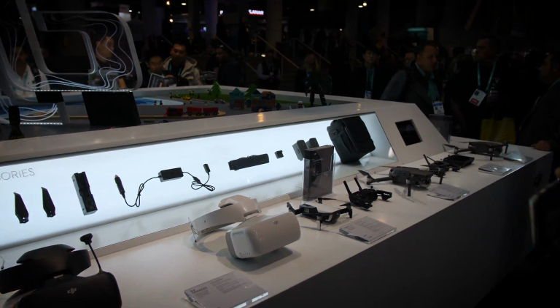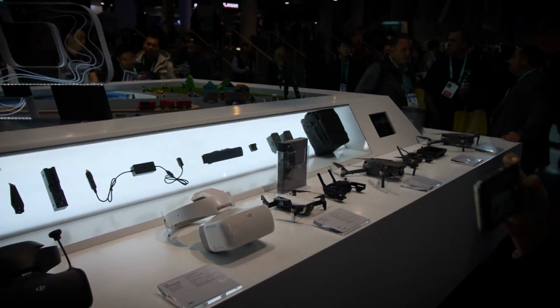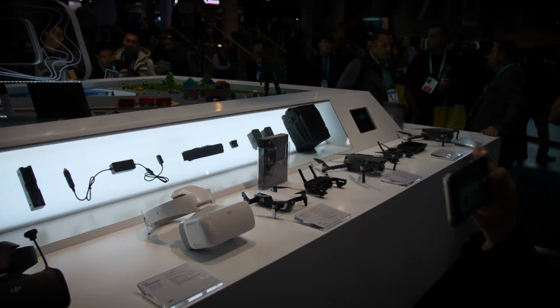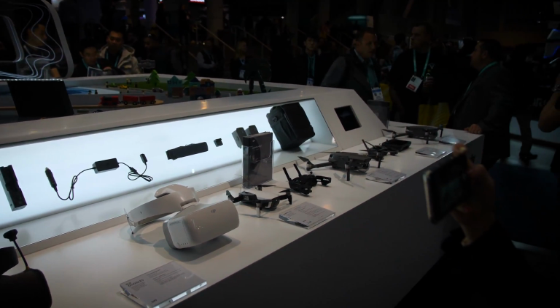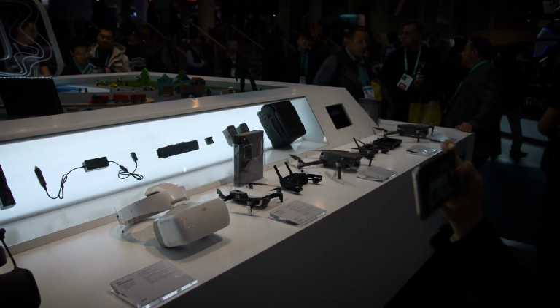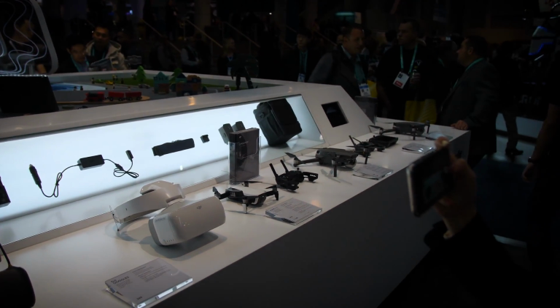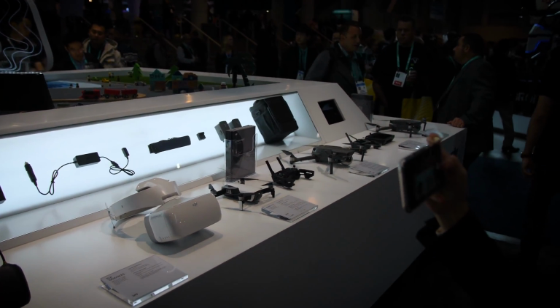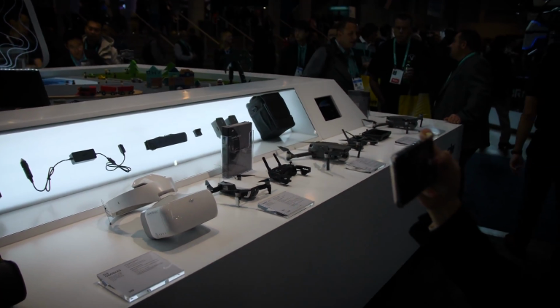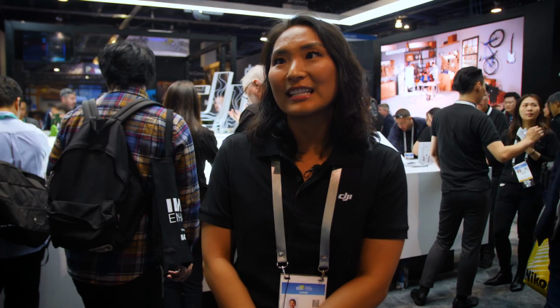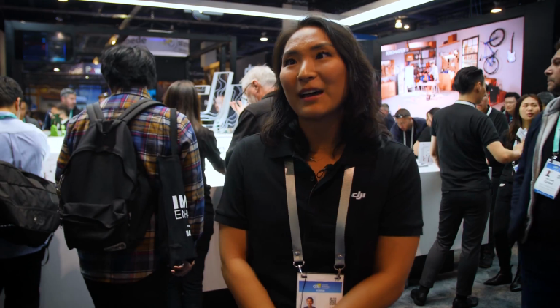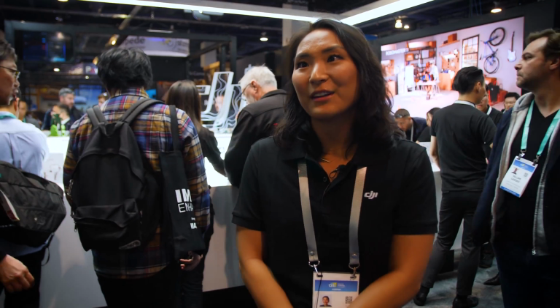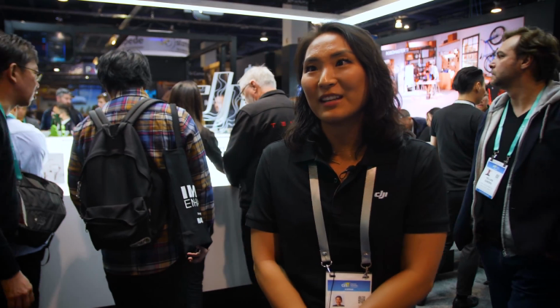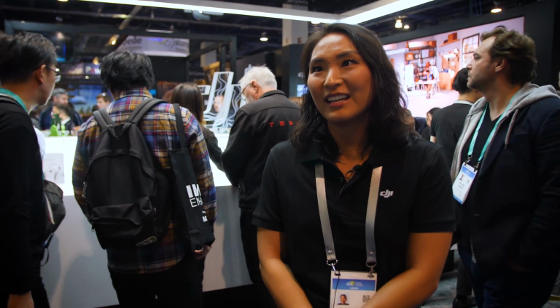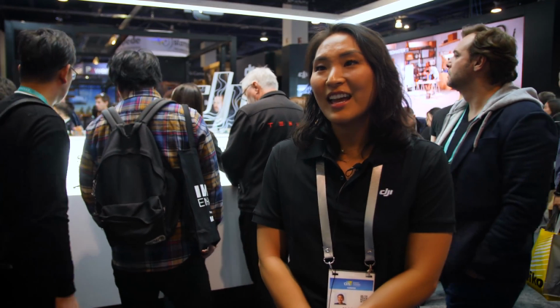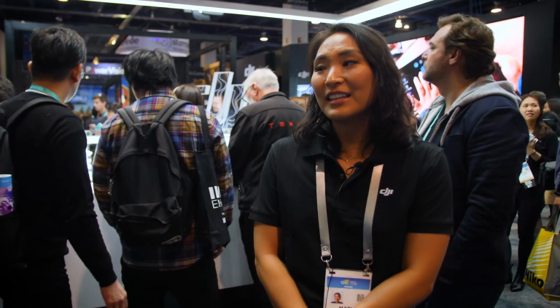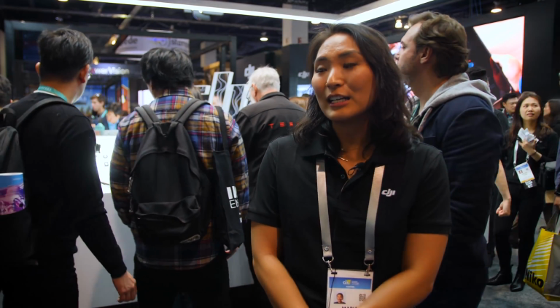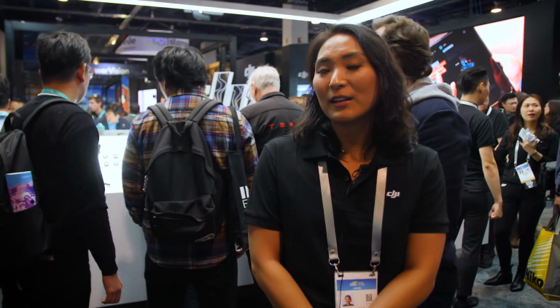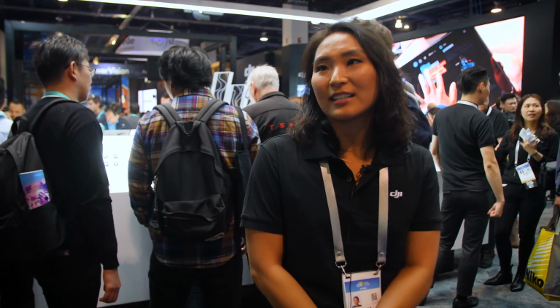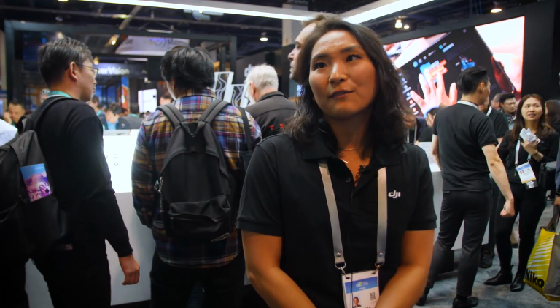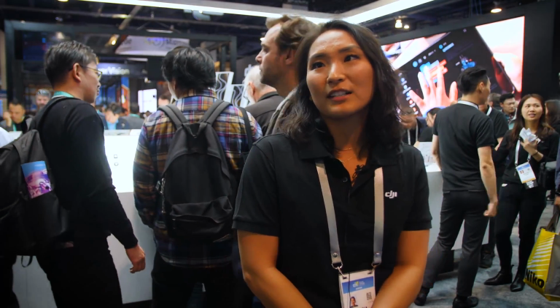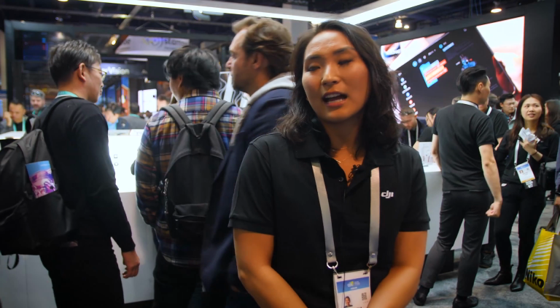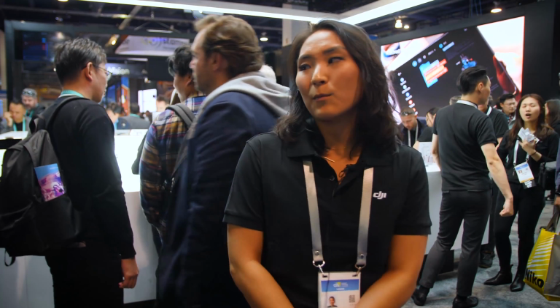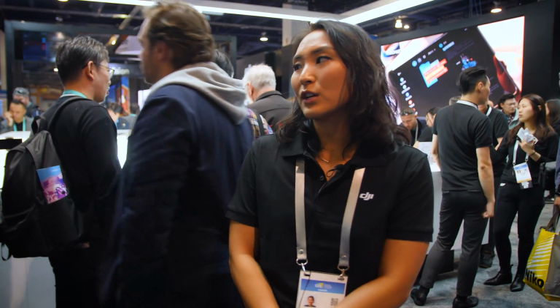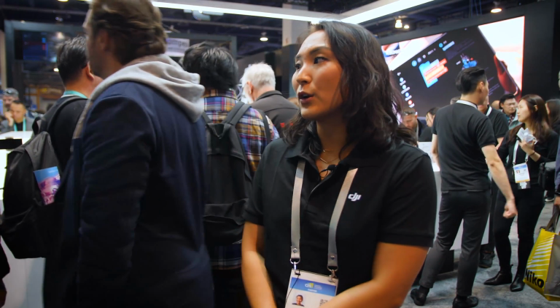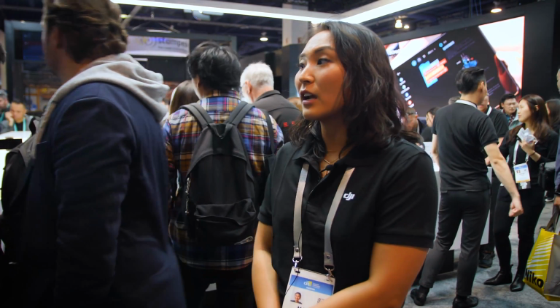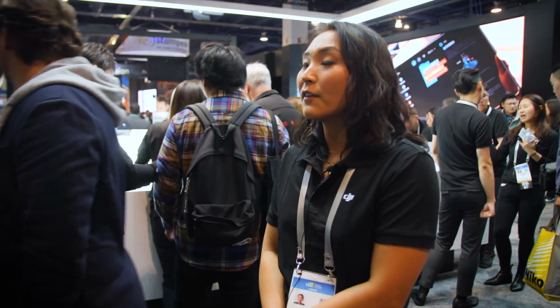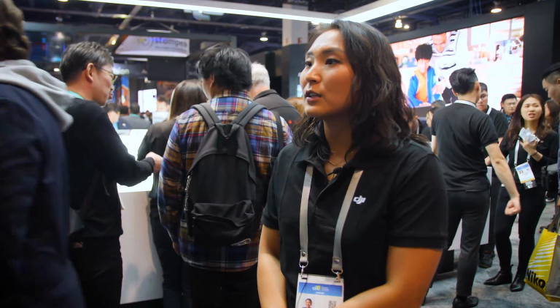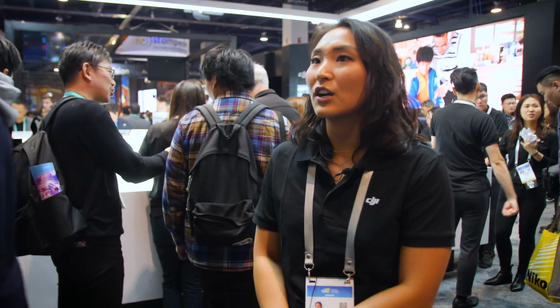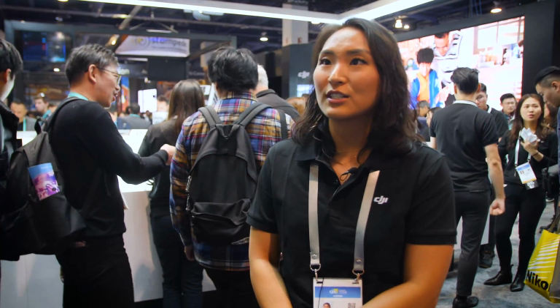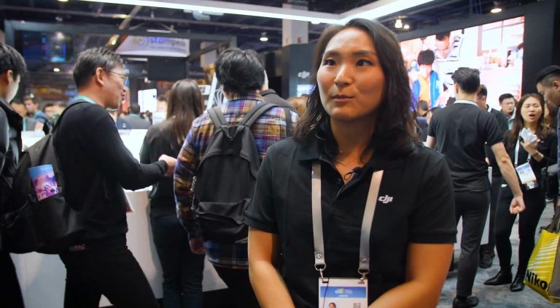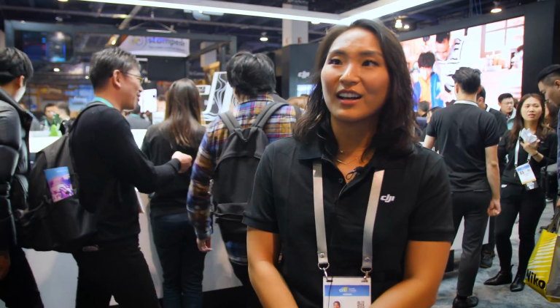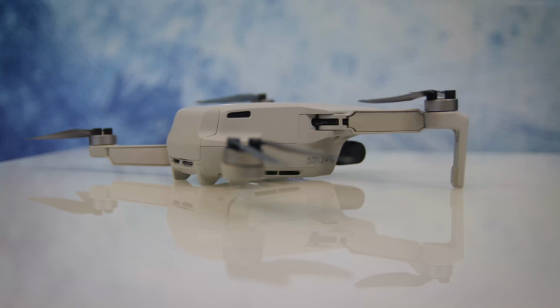We're really excited to showcase the Mavic Mini this year because it's the first time we're showing it off to a large consumer audience.